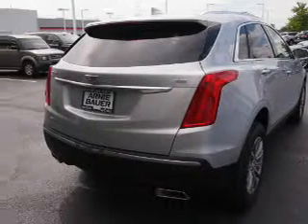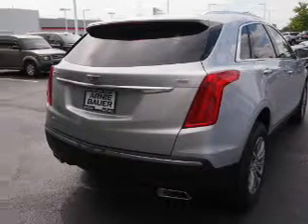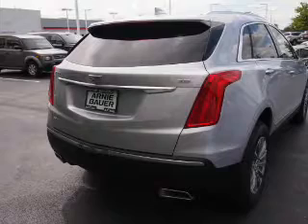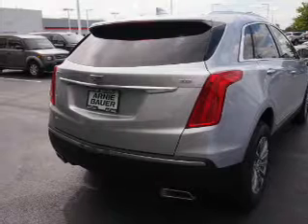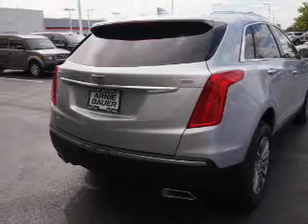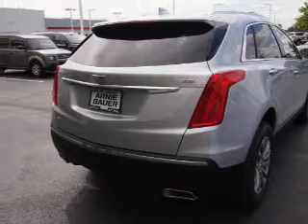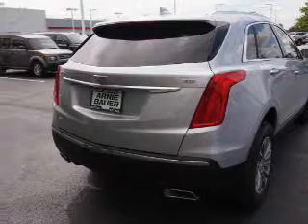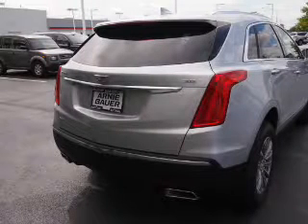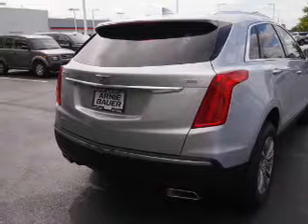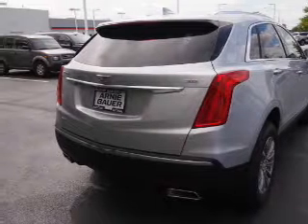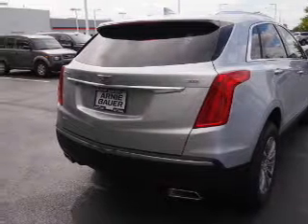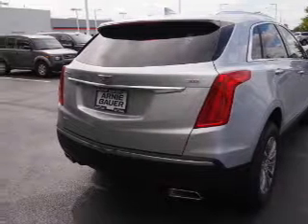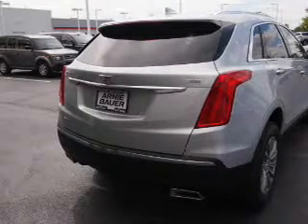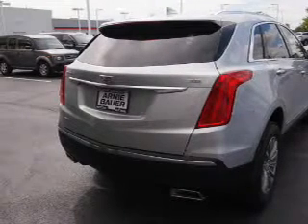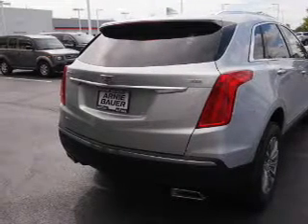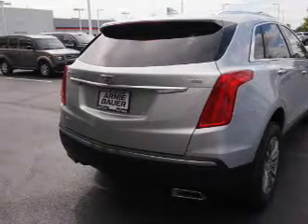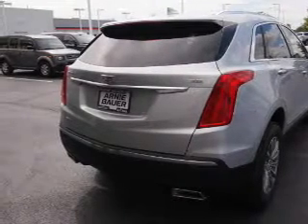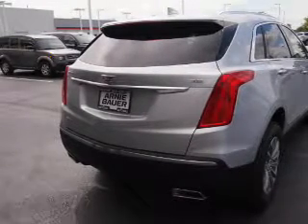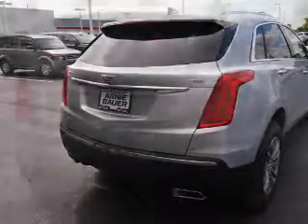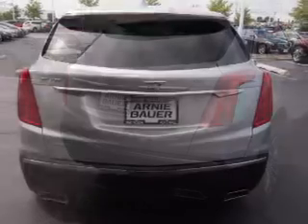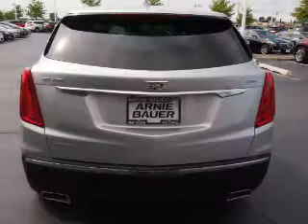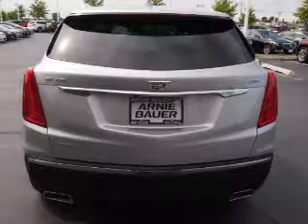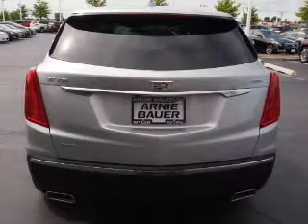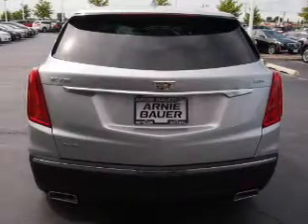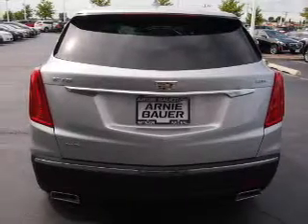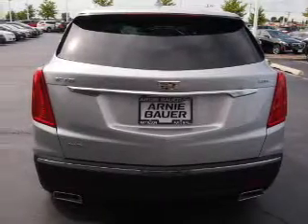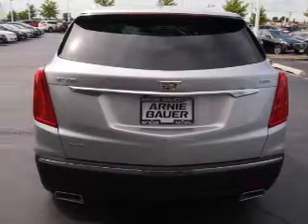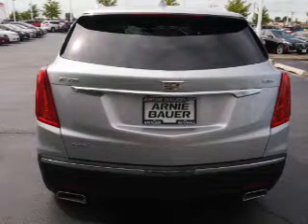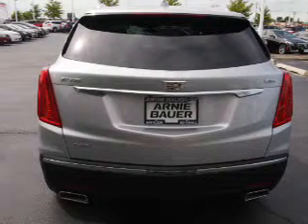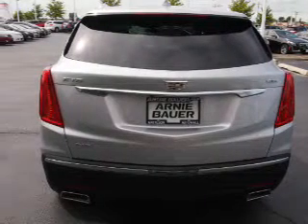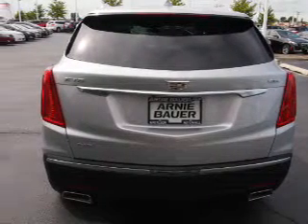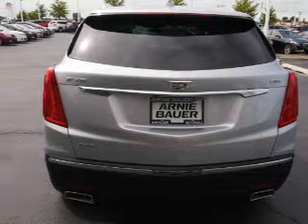Keyless entry, power lift gate, rain sensing wipers, independent suspension, and brake assist.